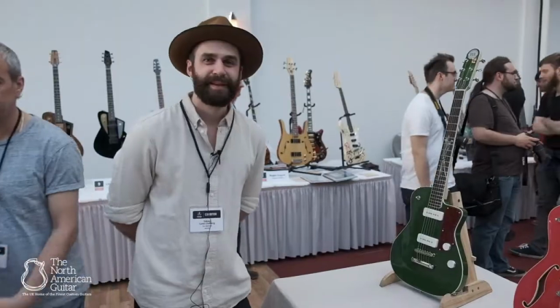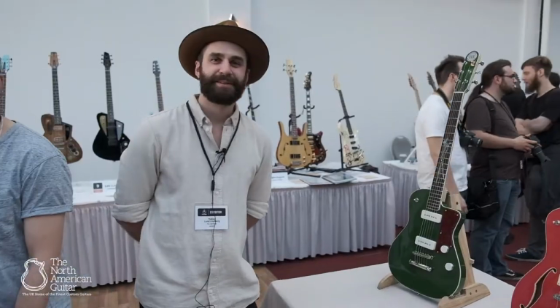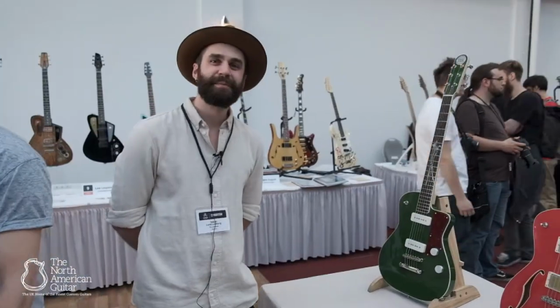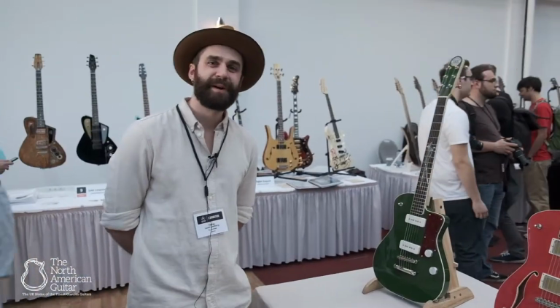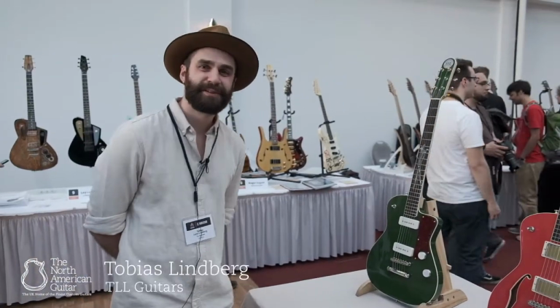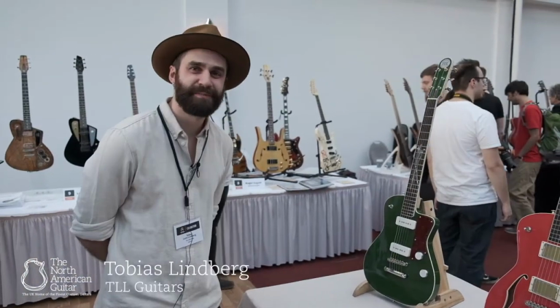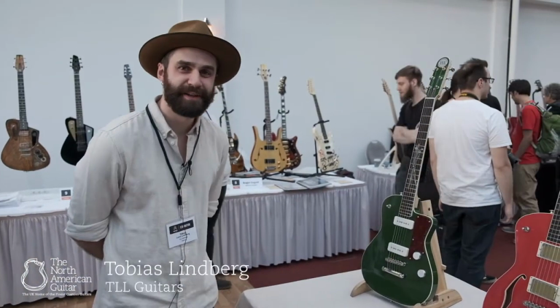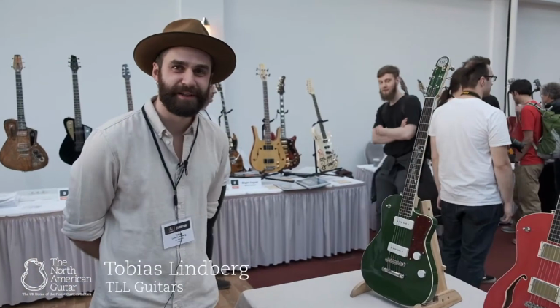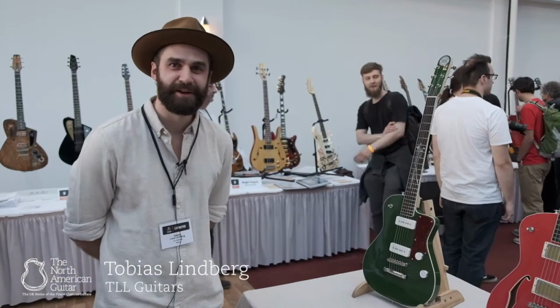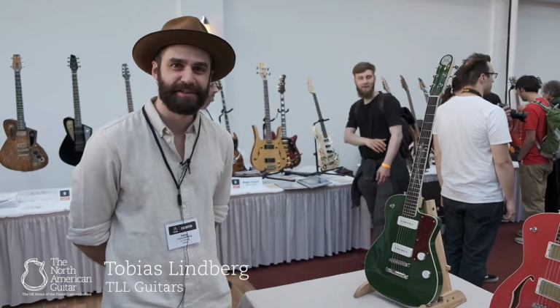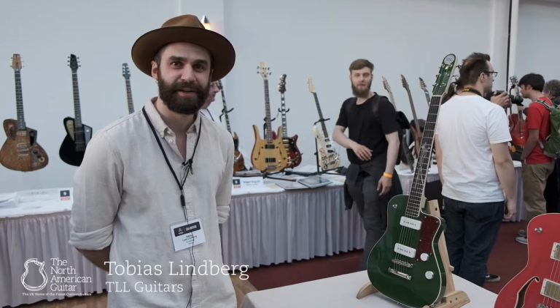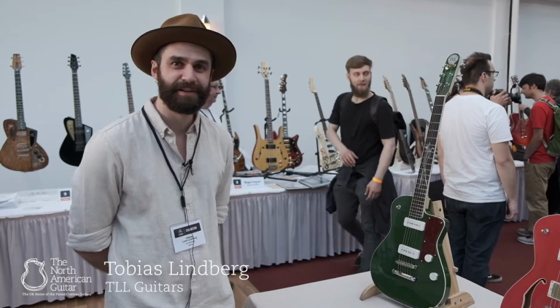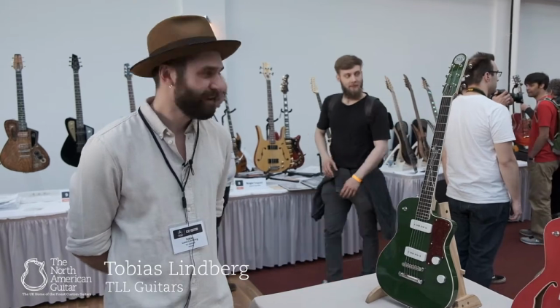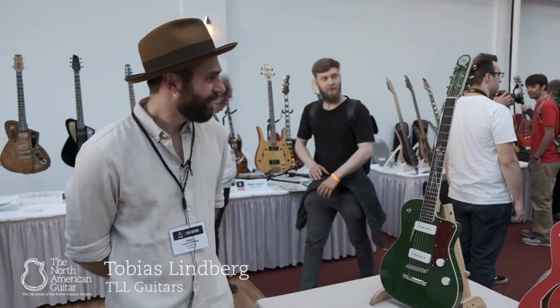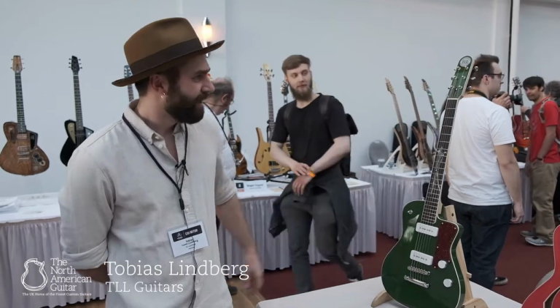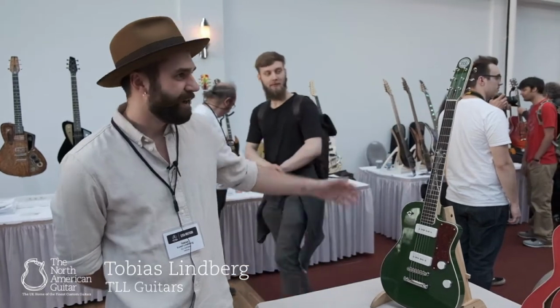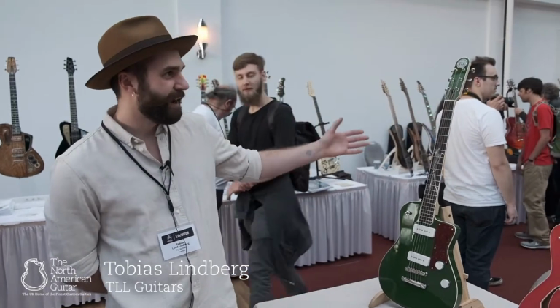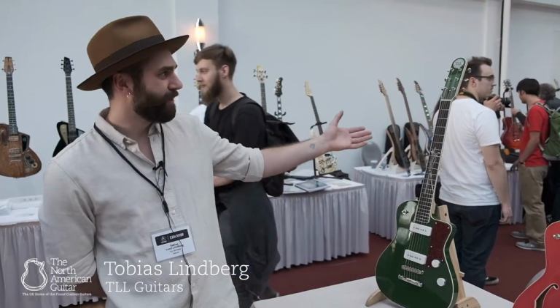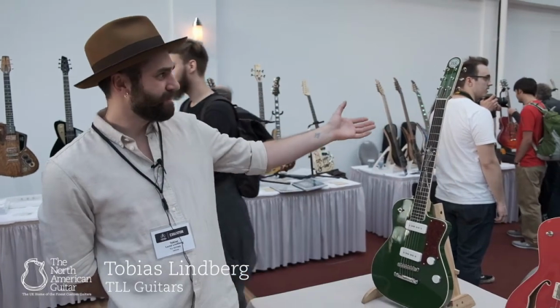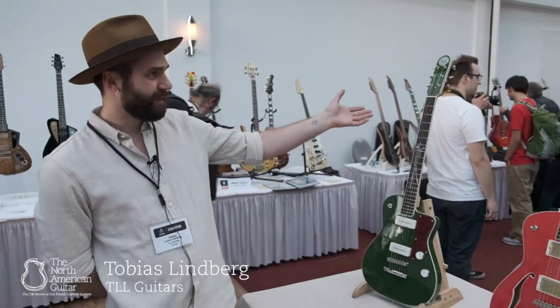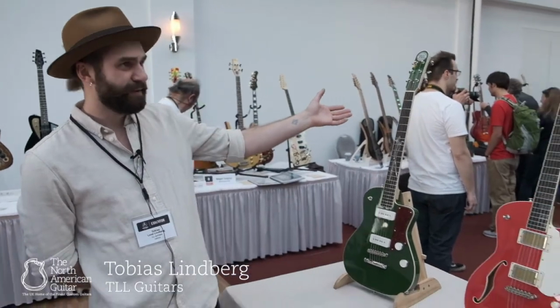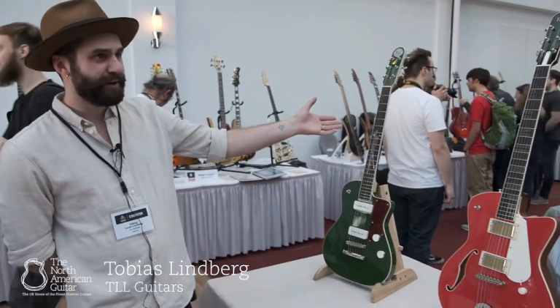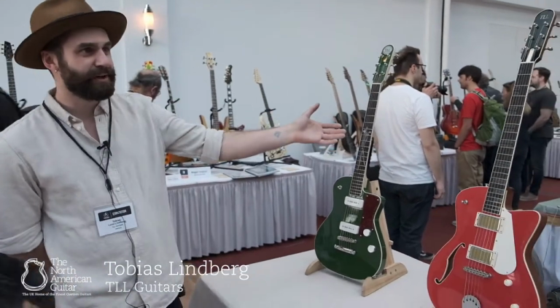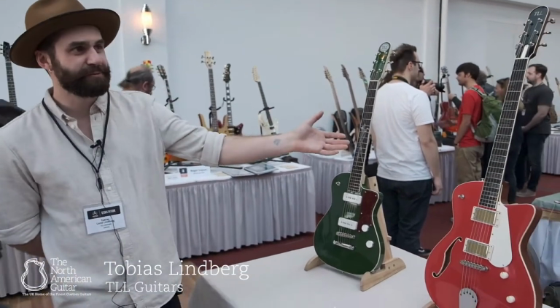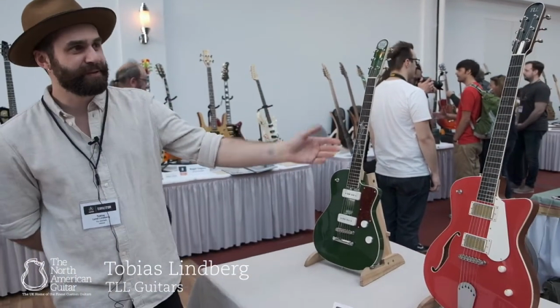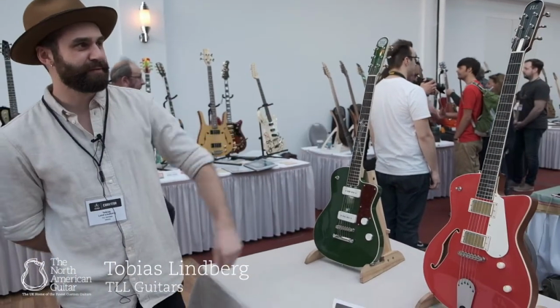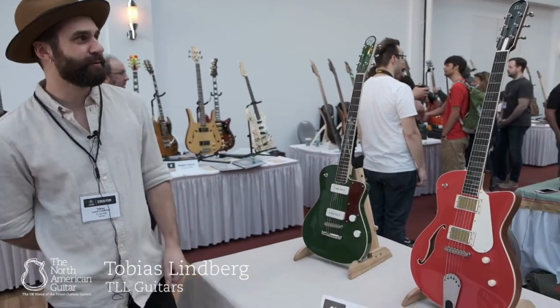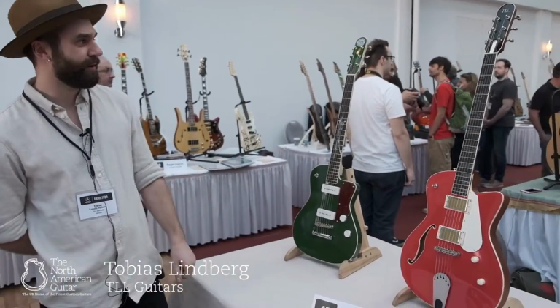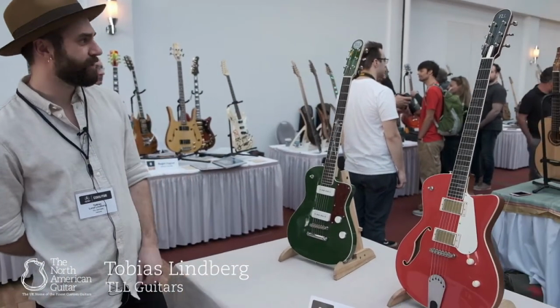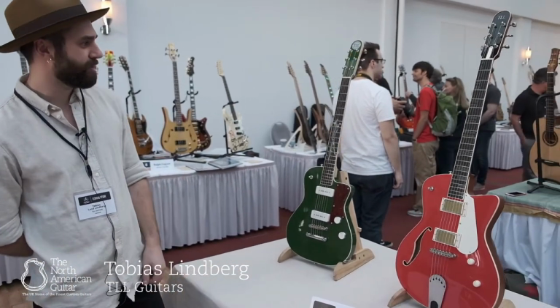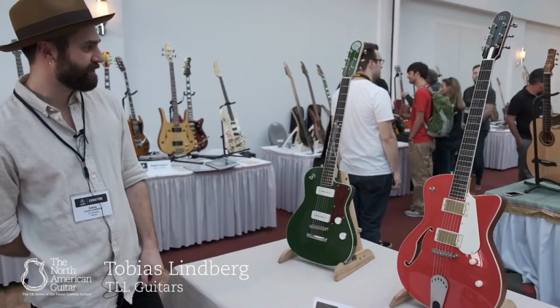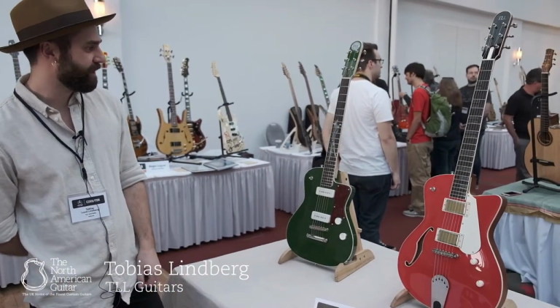I'm Tobias from TLL Guitars in Sweden. I brought three guitars with me to the Hologradal Guitar Show this year.